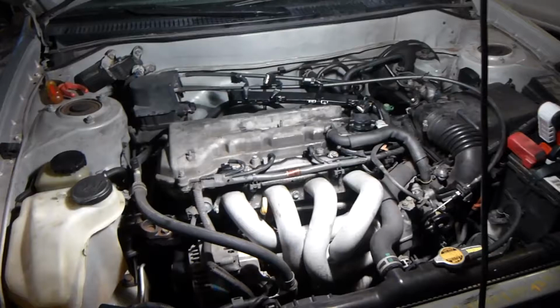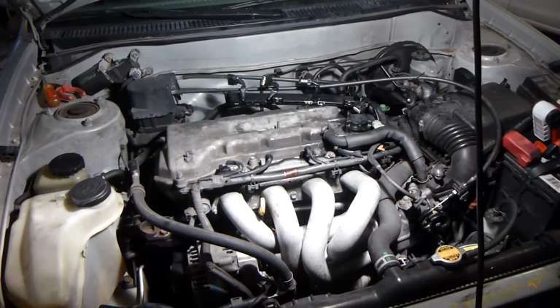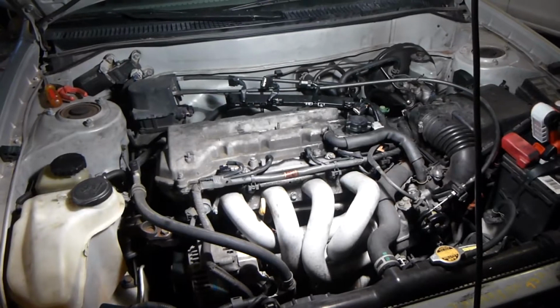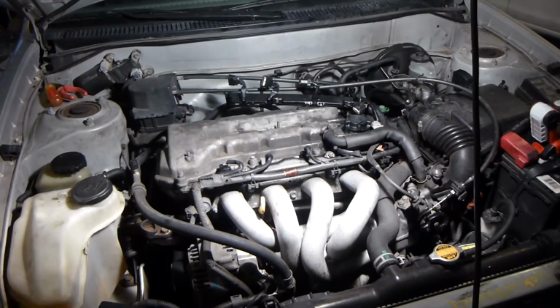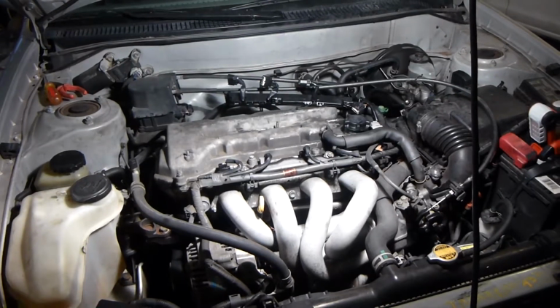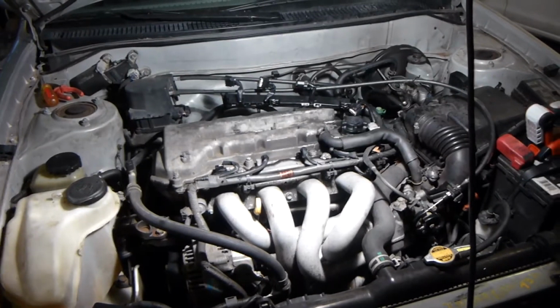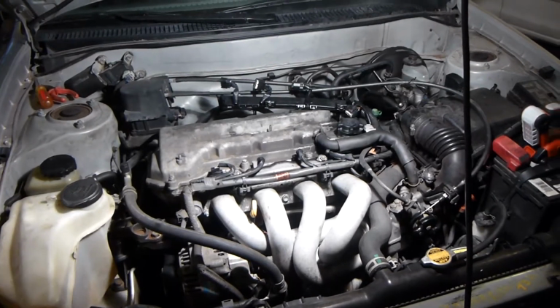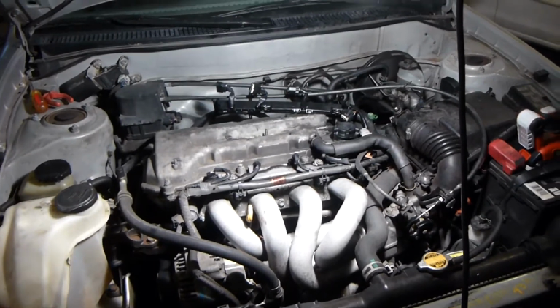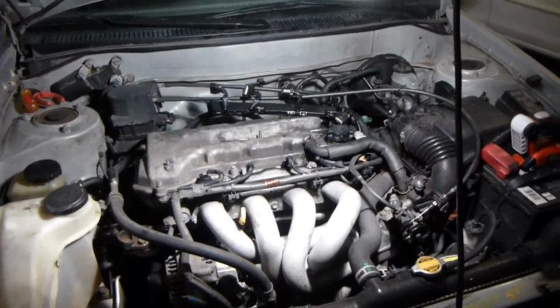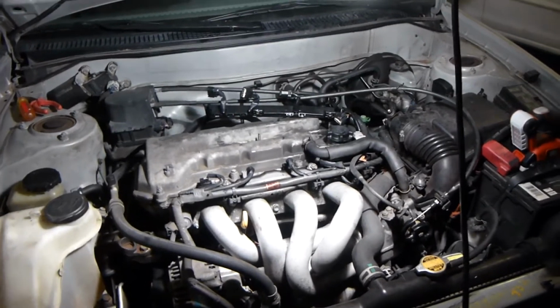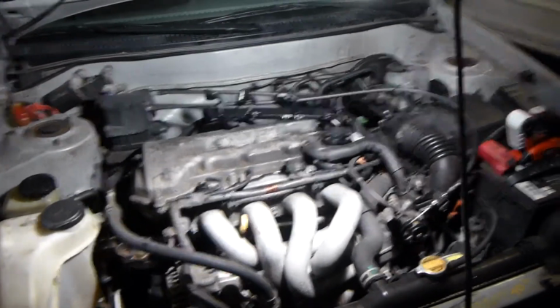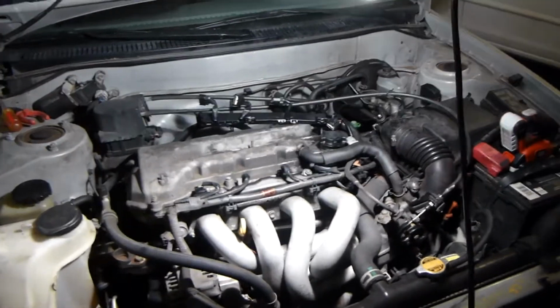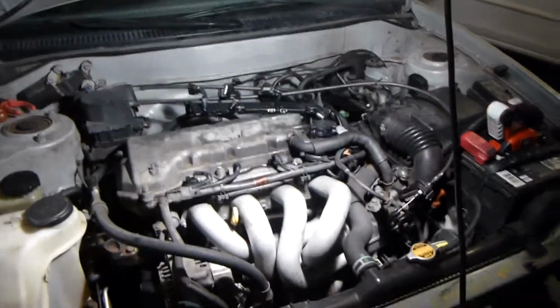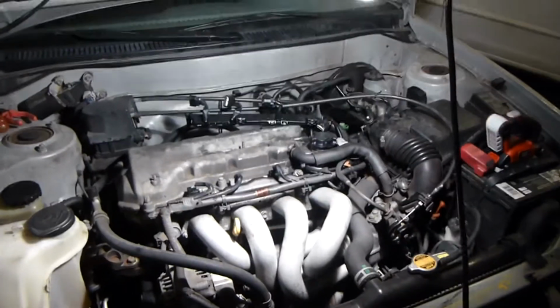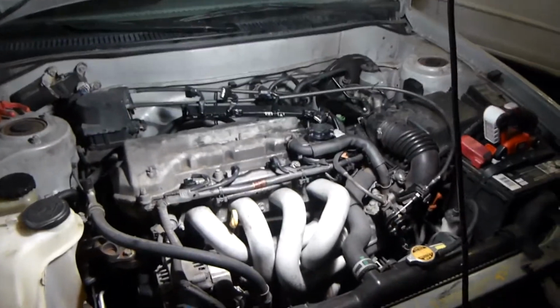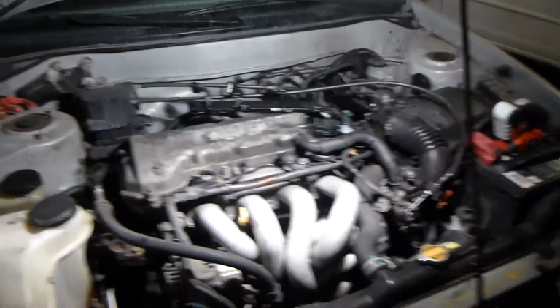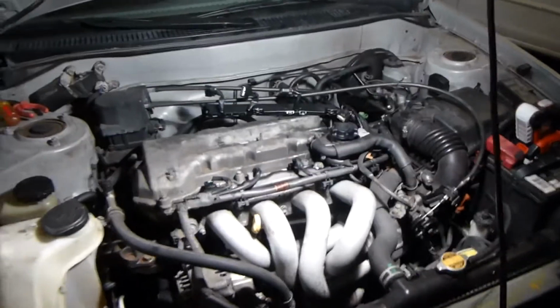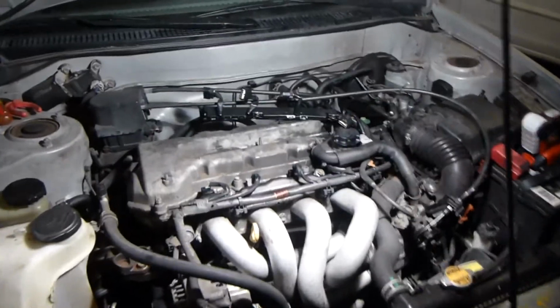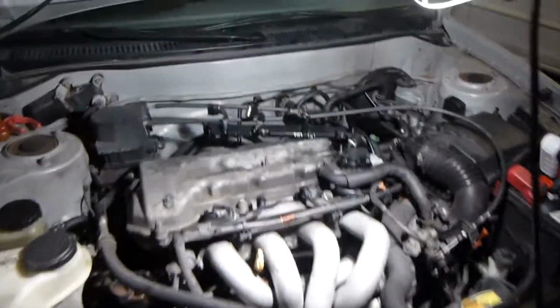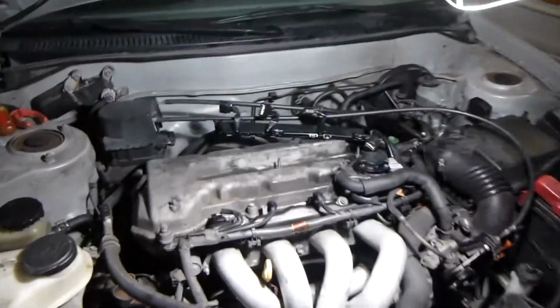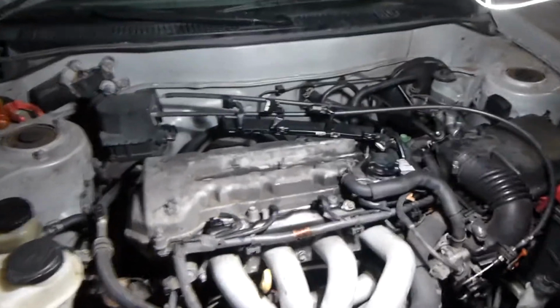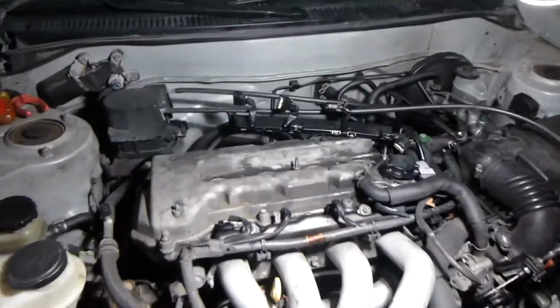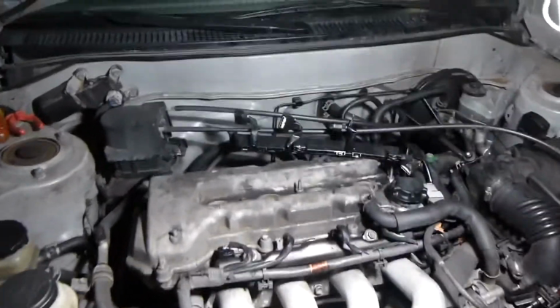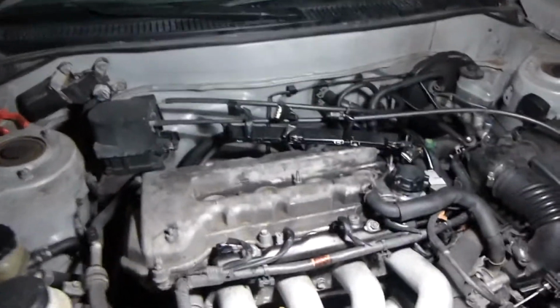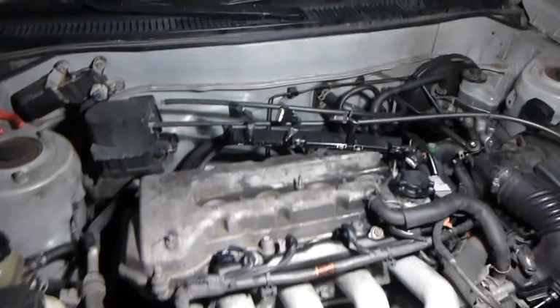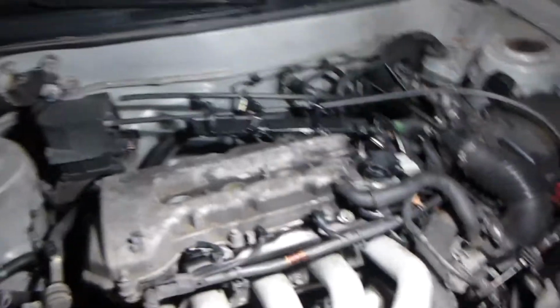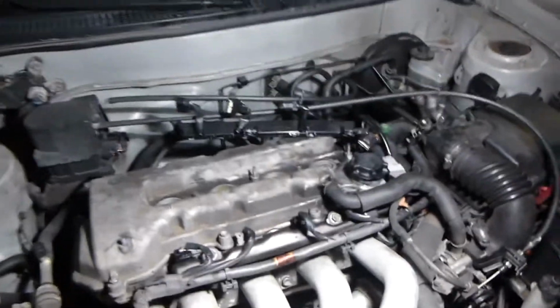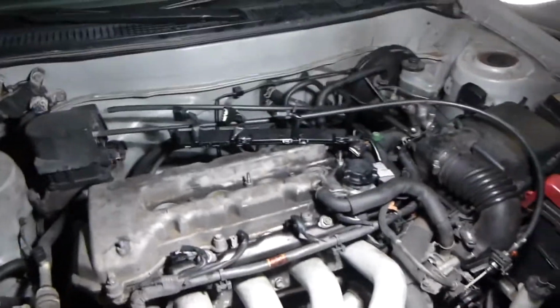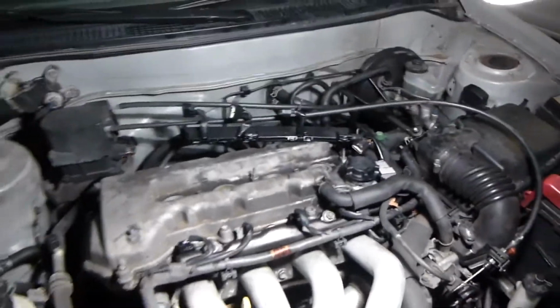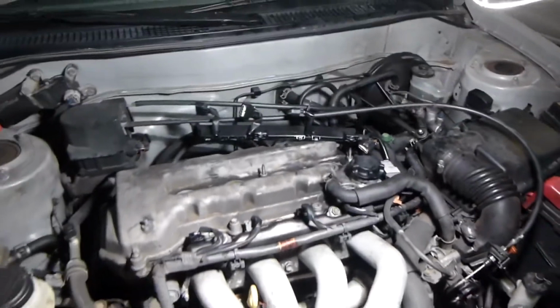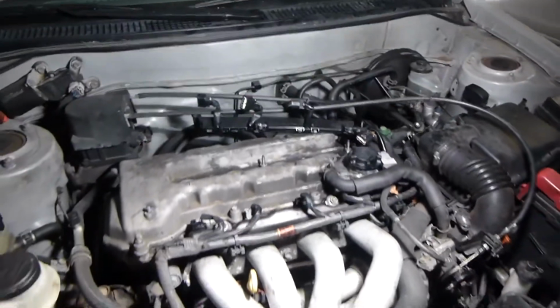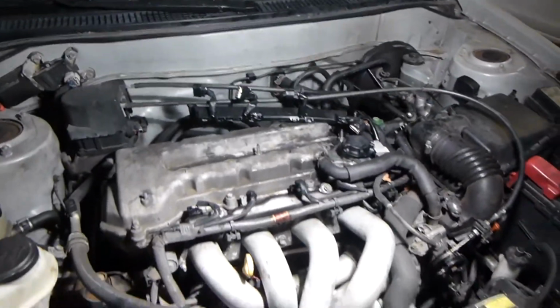Hello, this is MakerJ11, and here is my Toyota Corolla 2002, and it has a 1.8 liter engine.